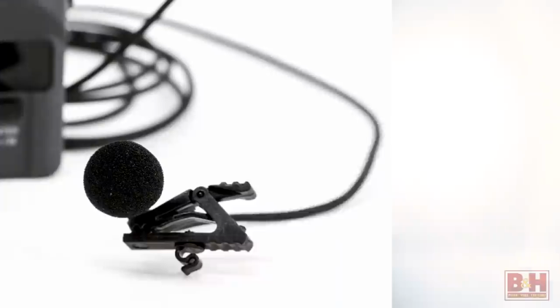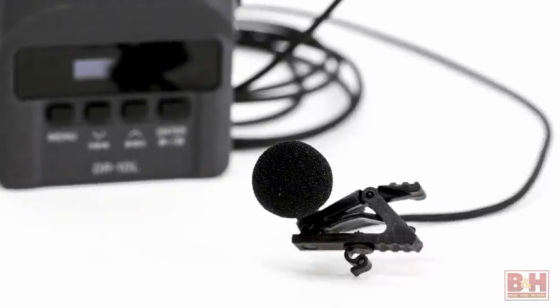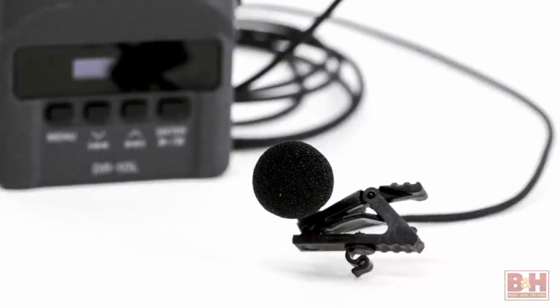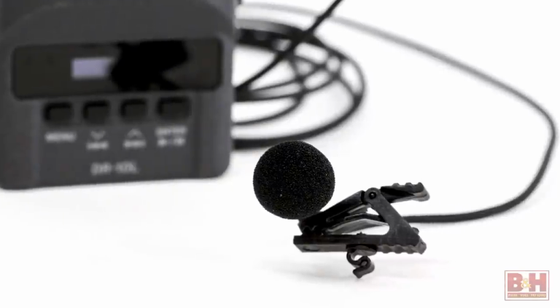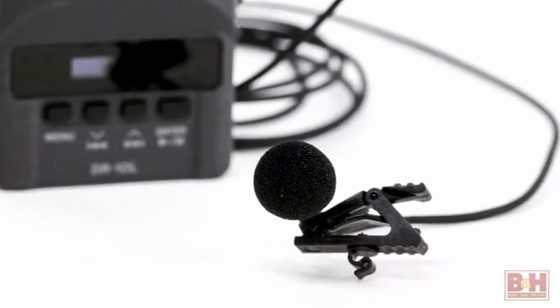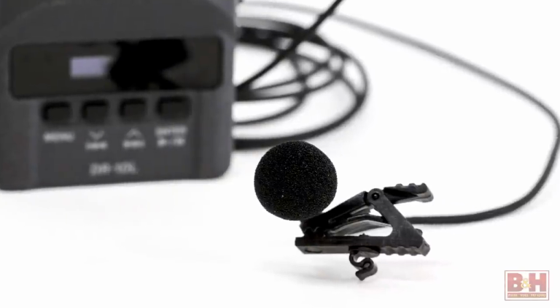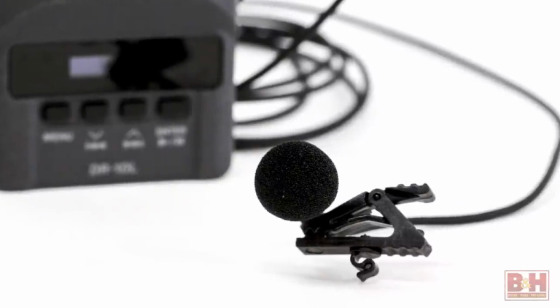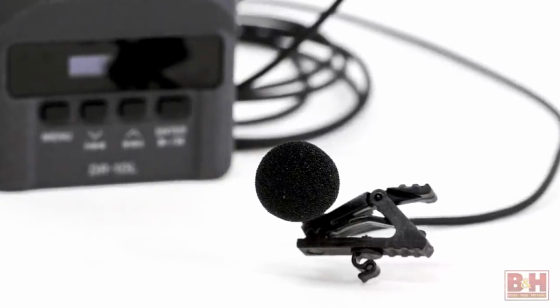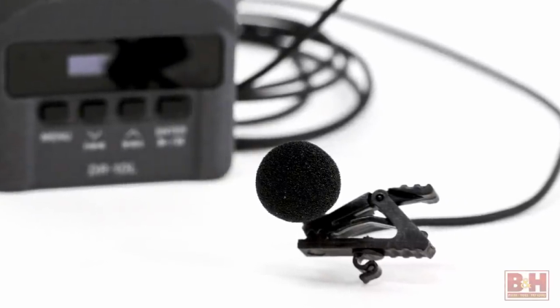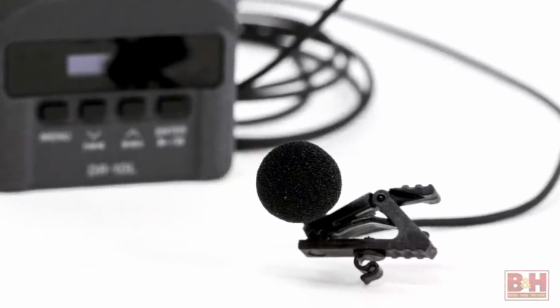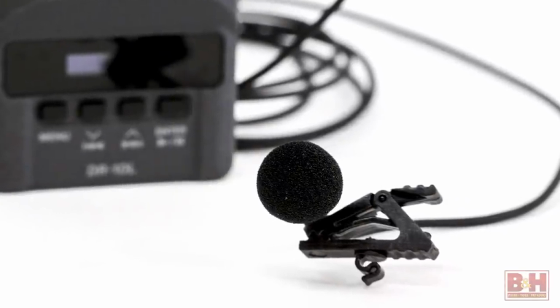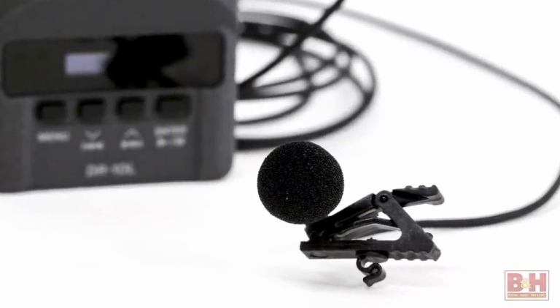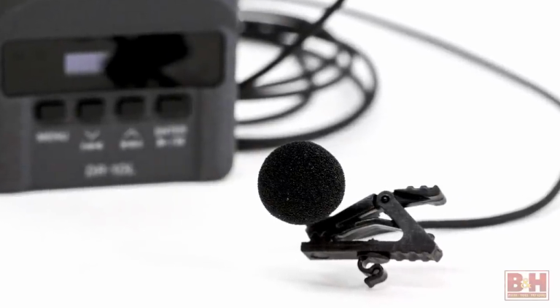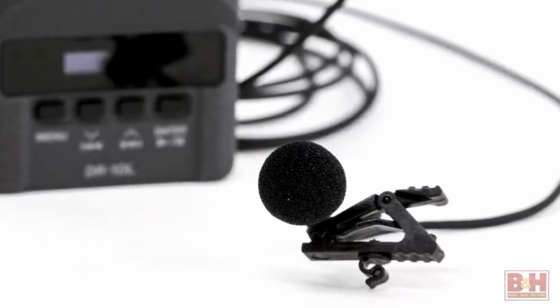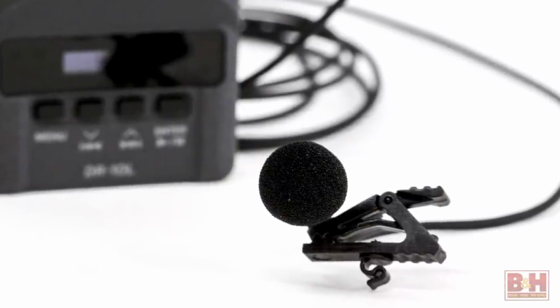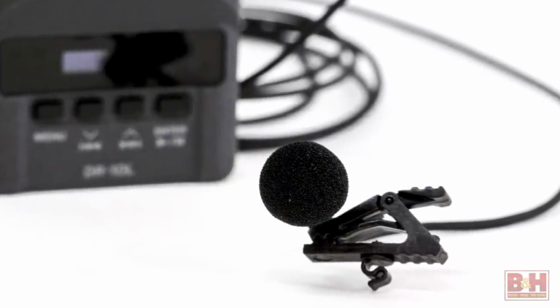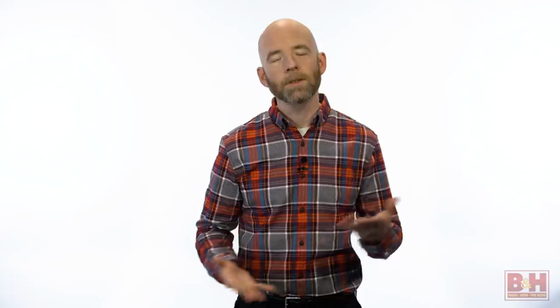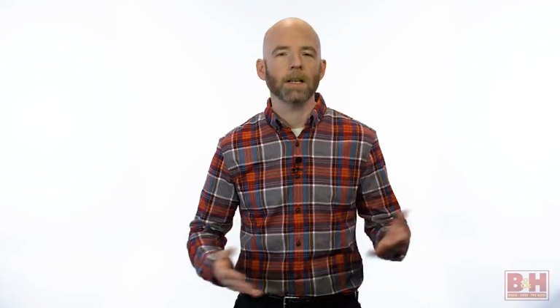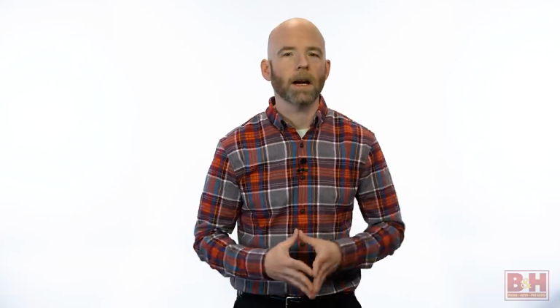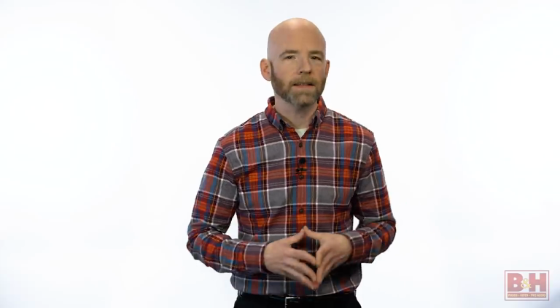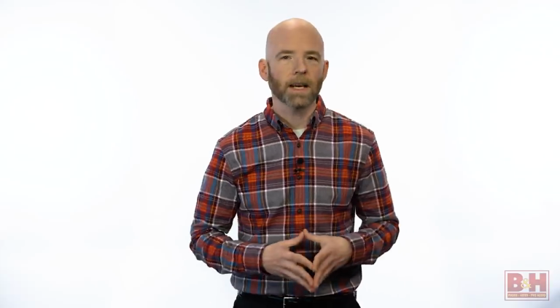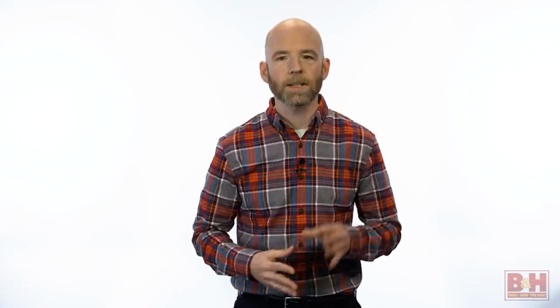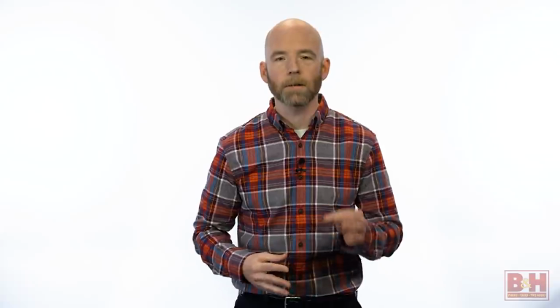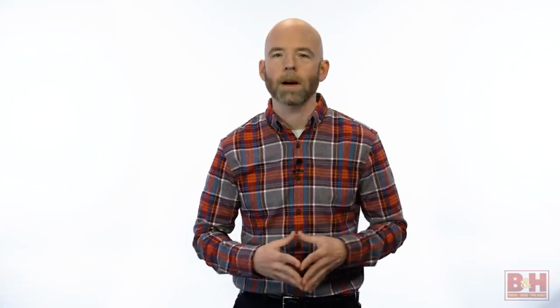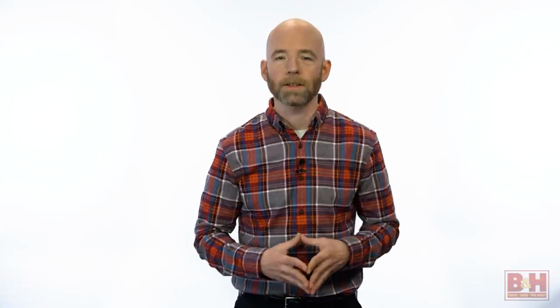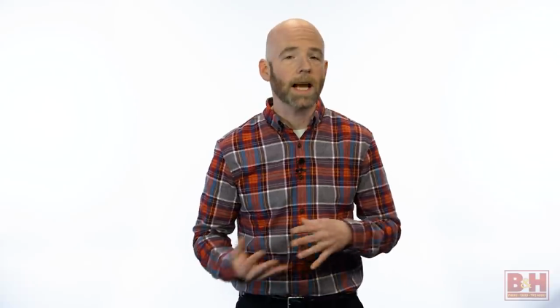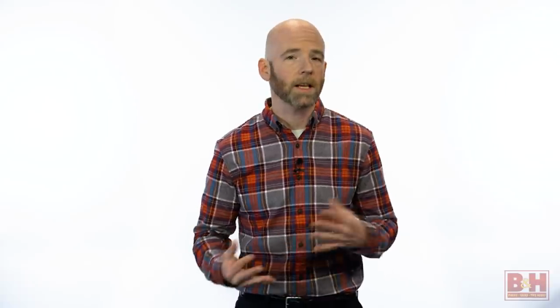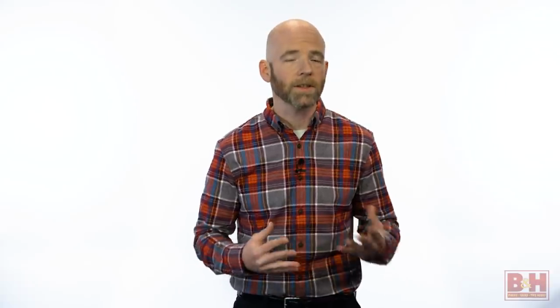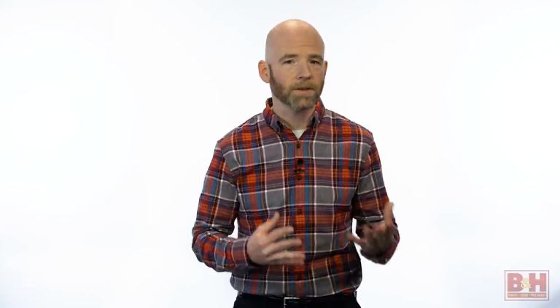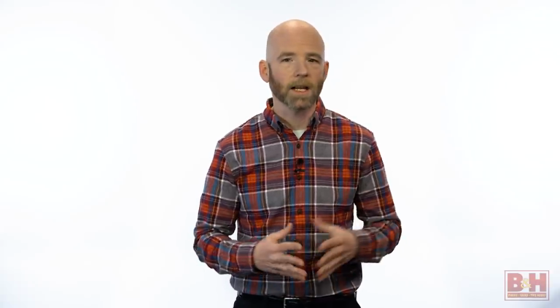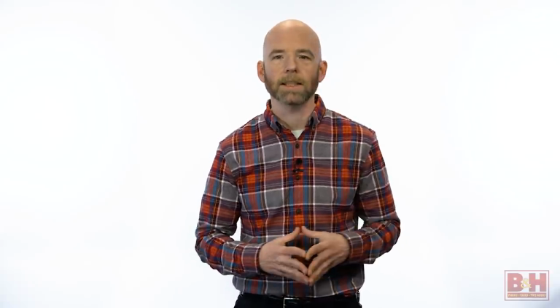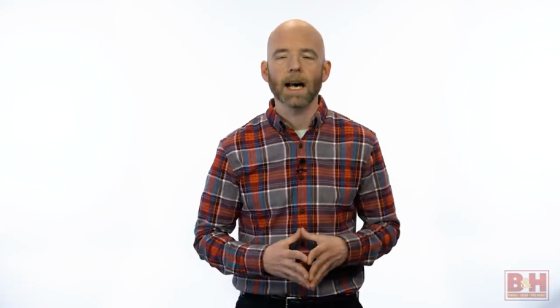For example, now I'm using the DR-10L with this Countryman B3, so you can hear how that sounds in comparison to Tascam's supplied lav.